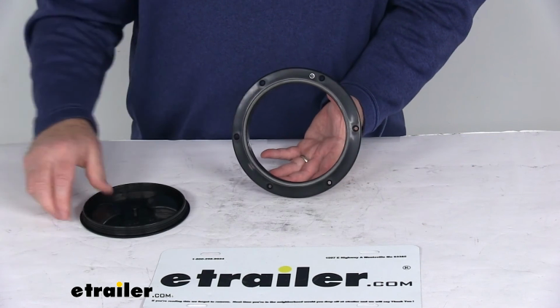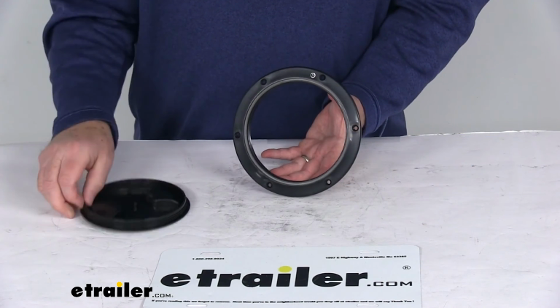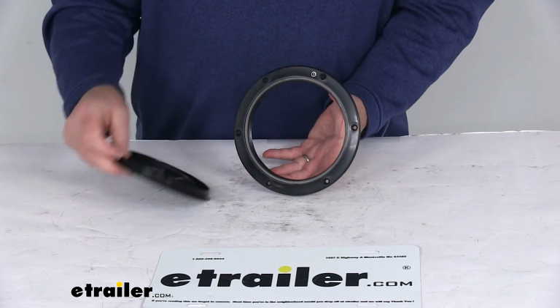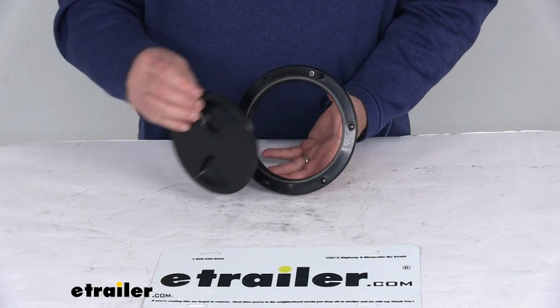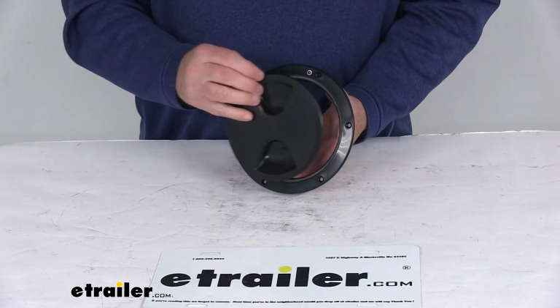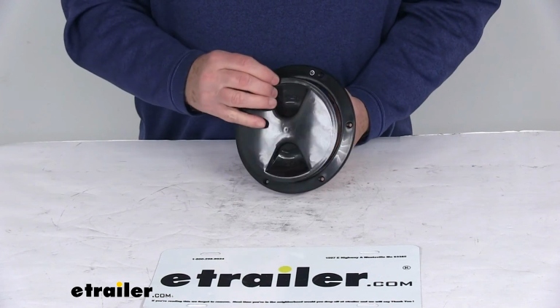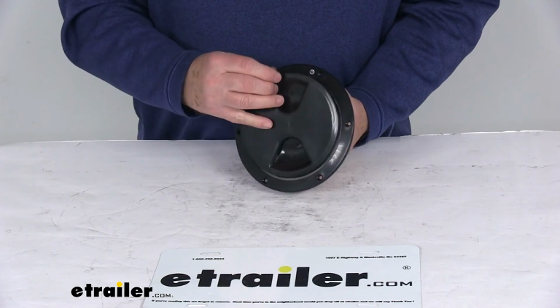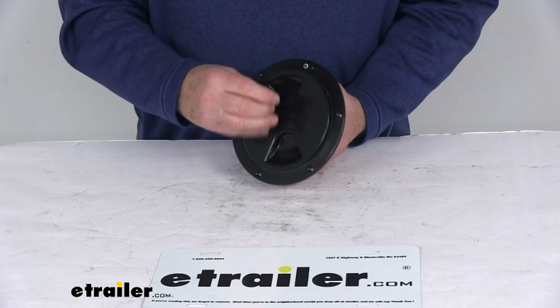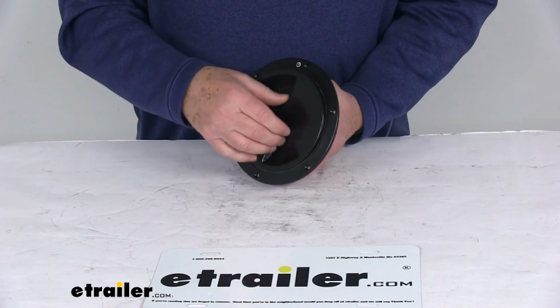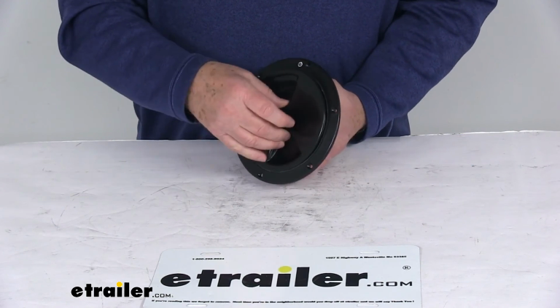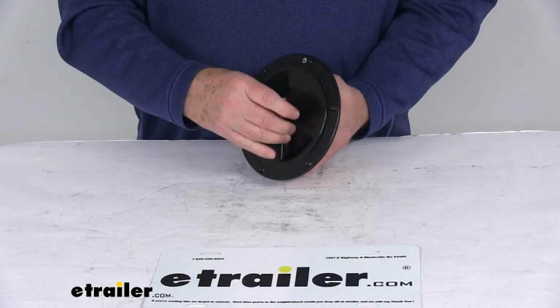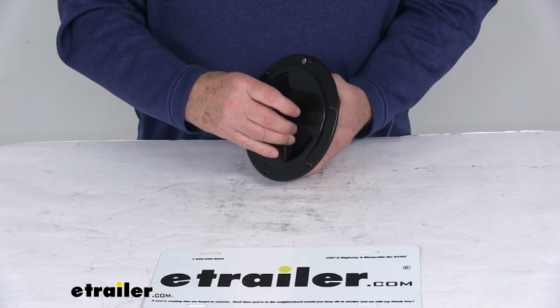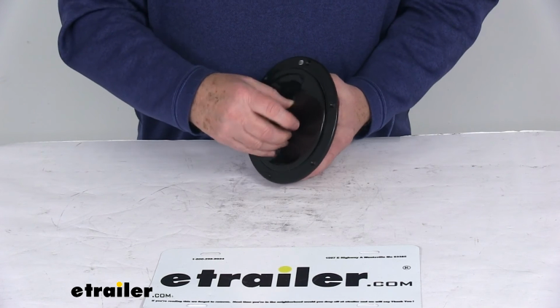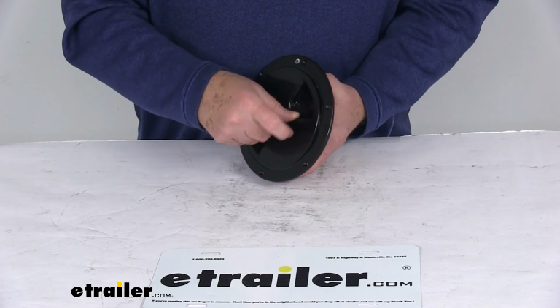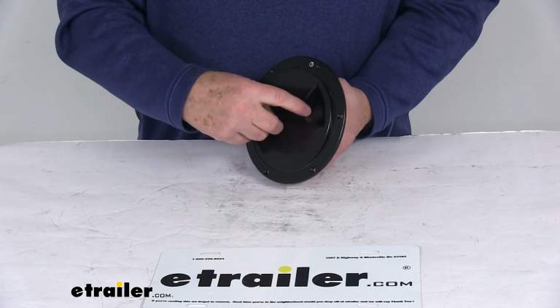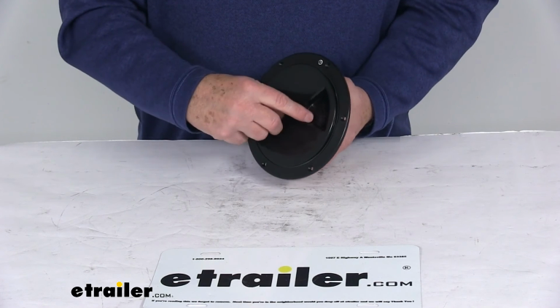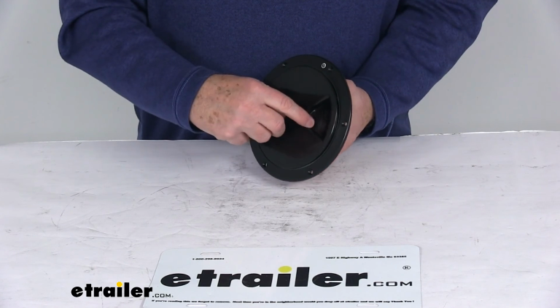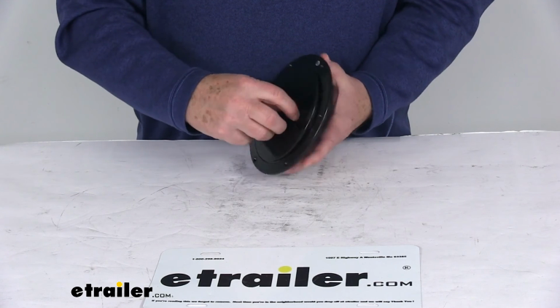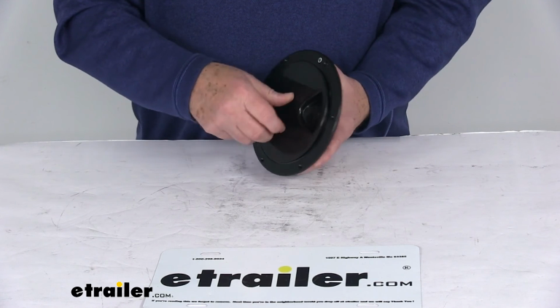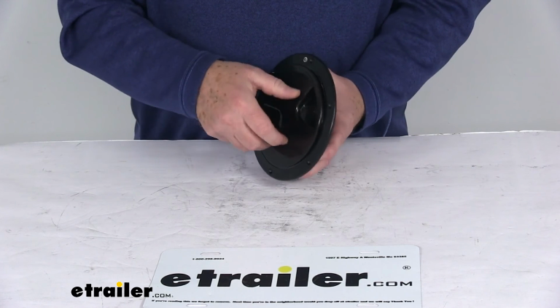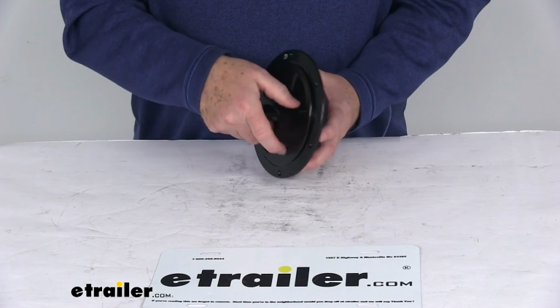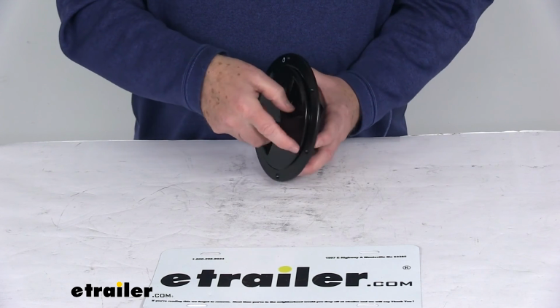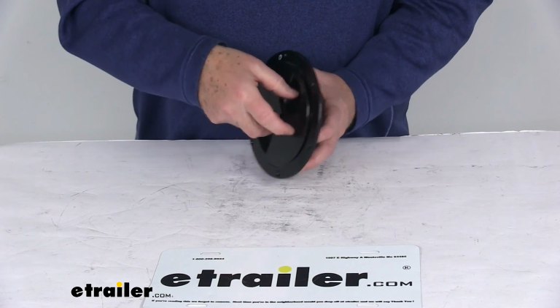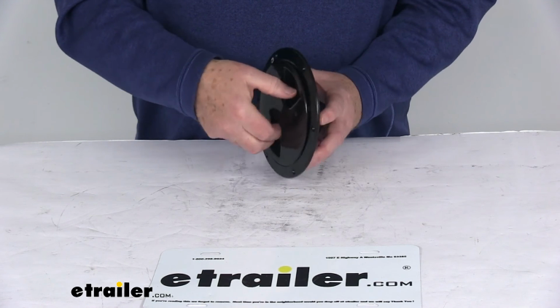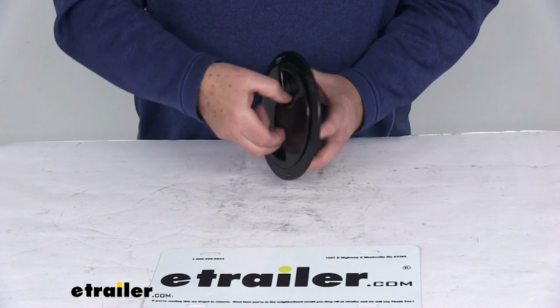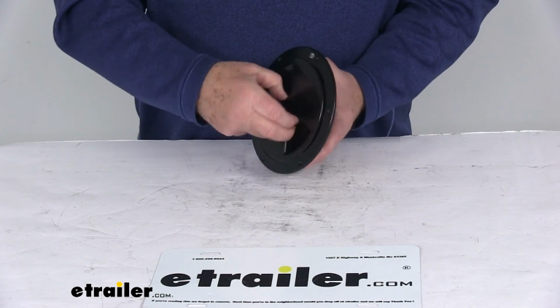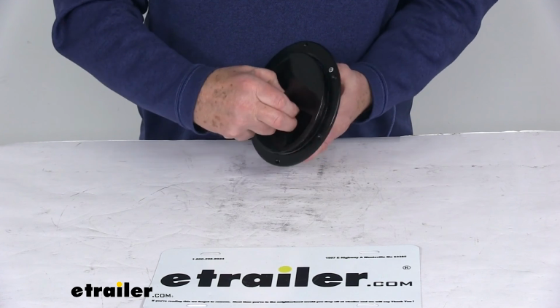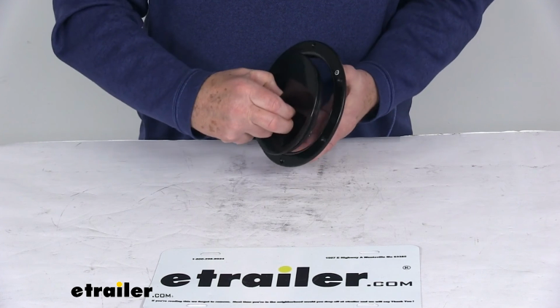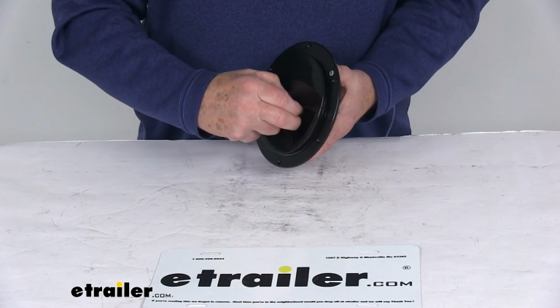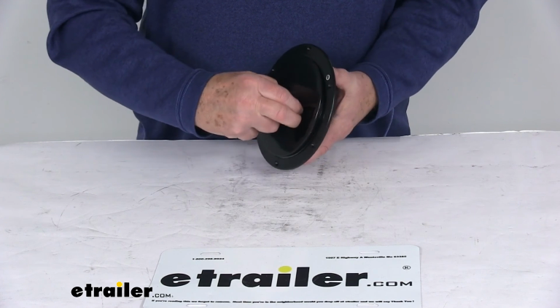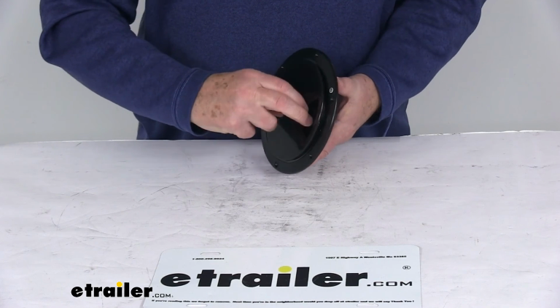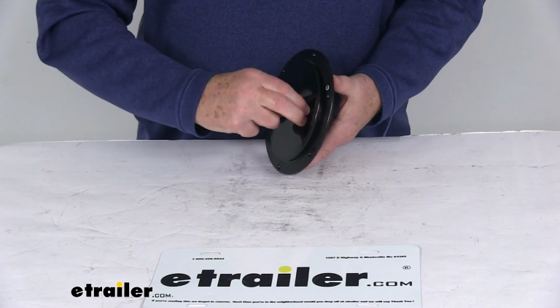That should do it for the review on the JR Products 5-inch access hatch for RVs.